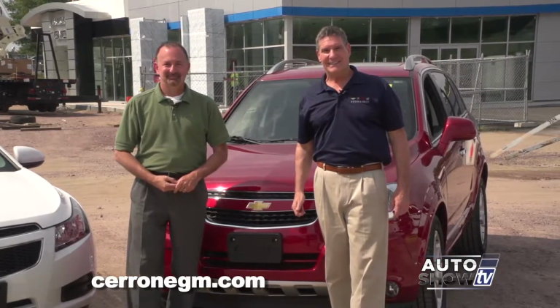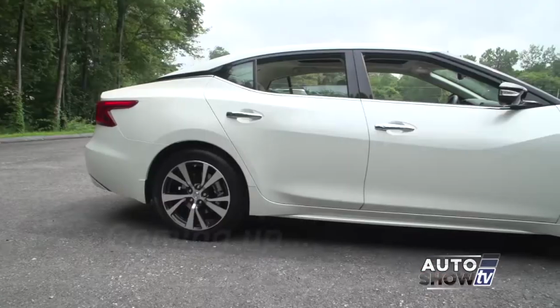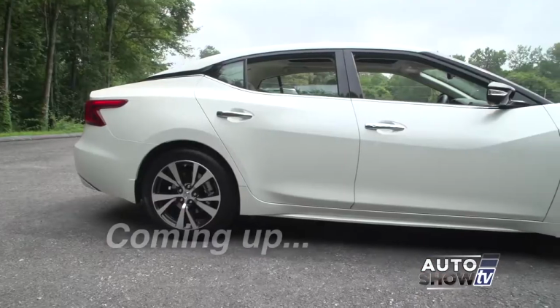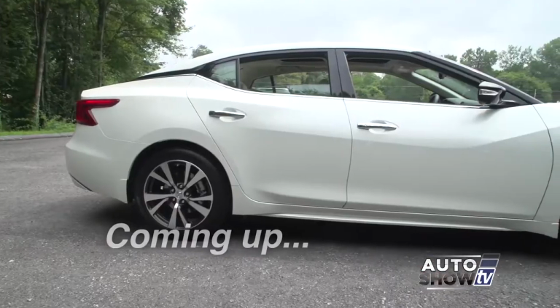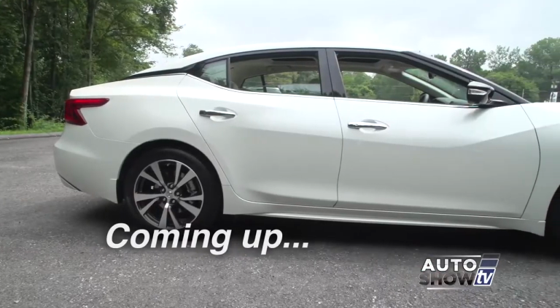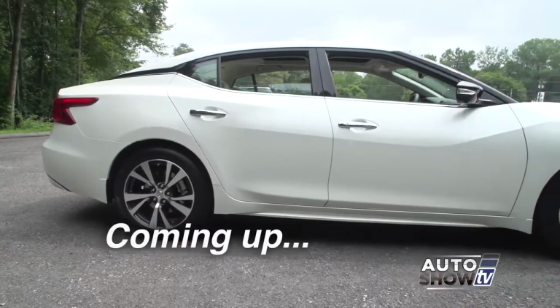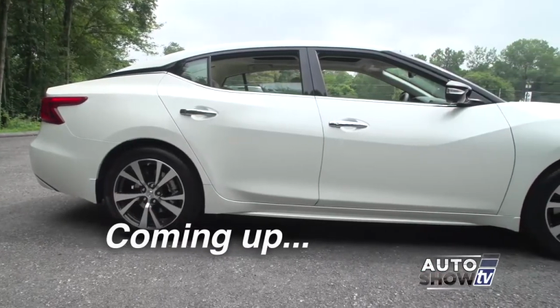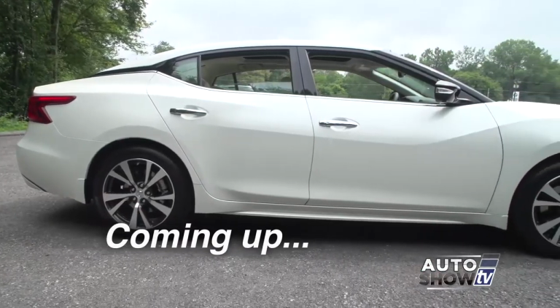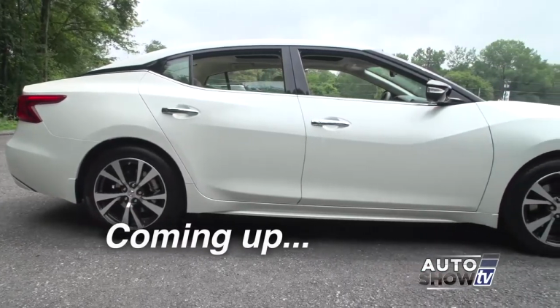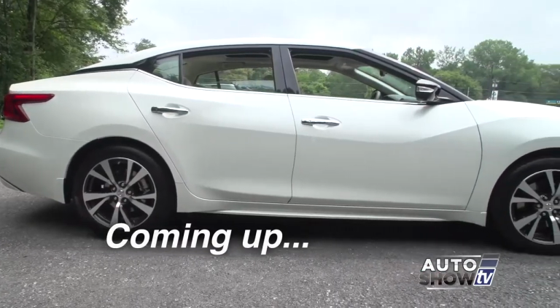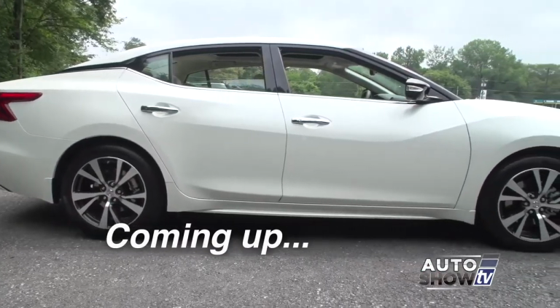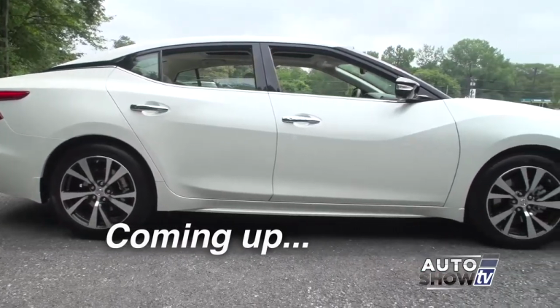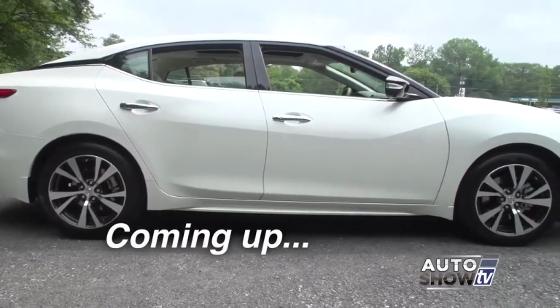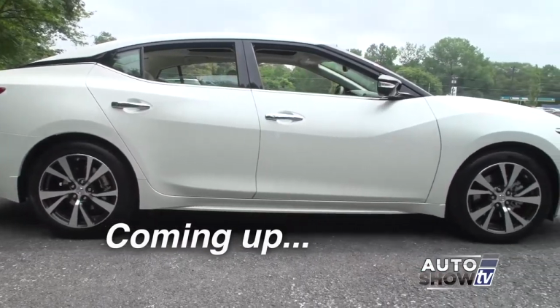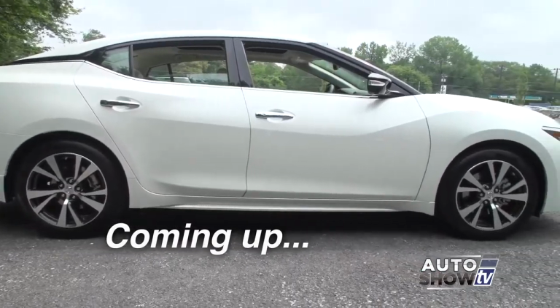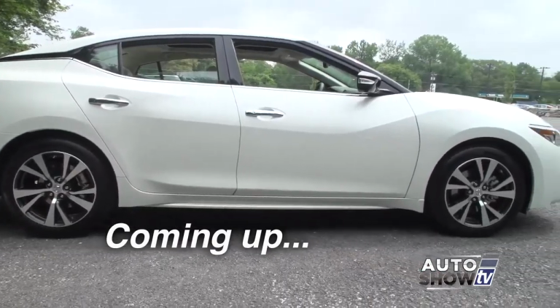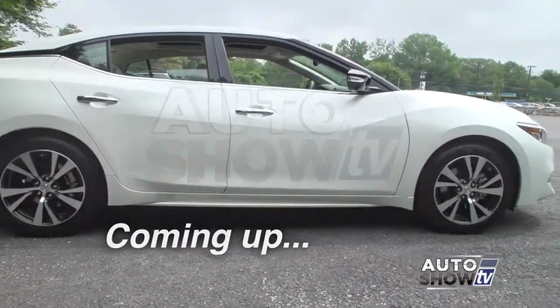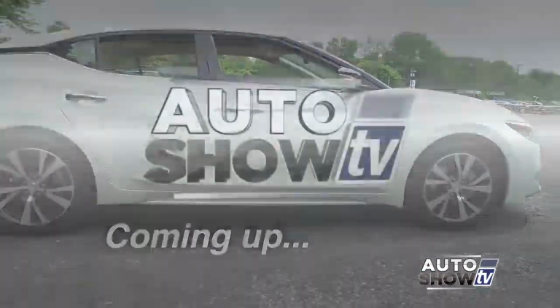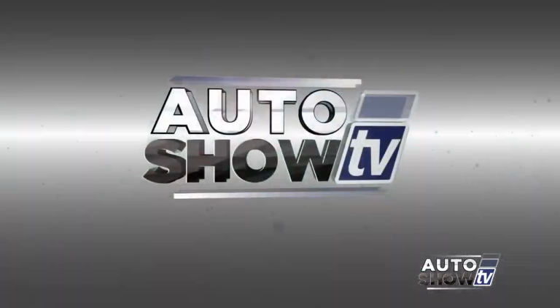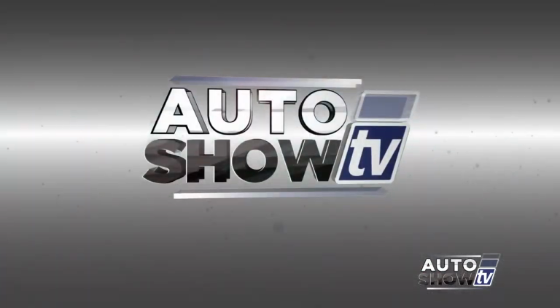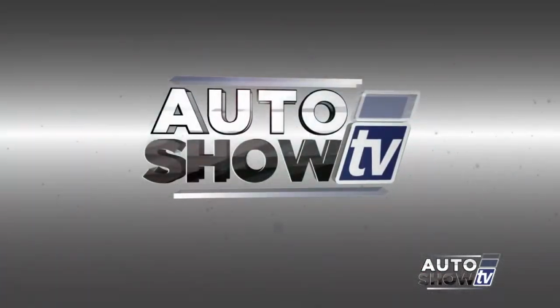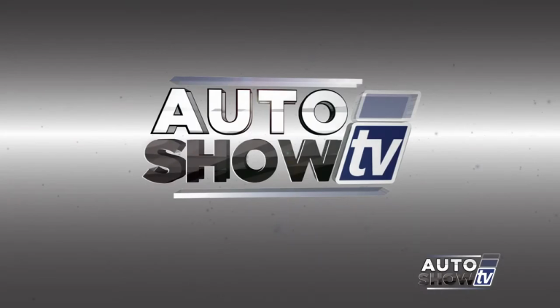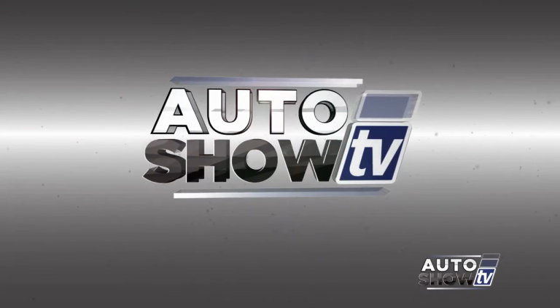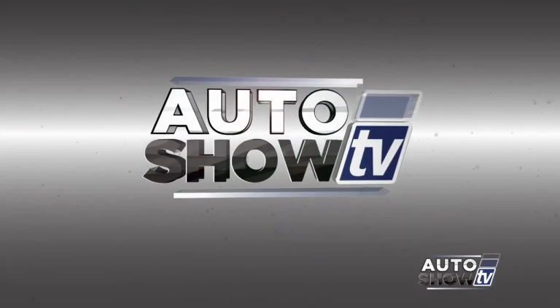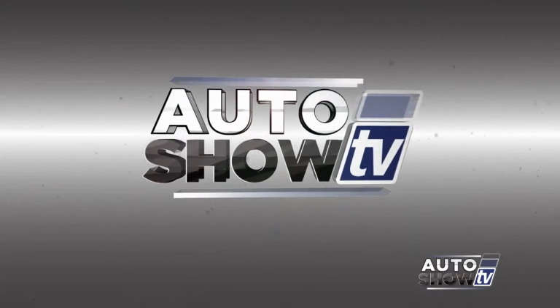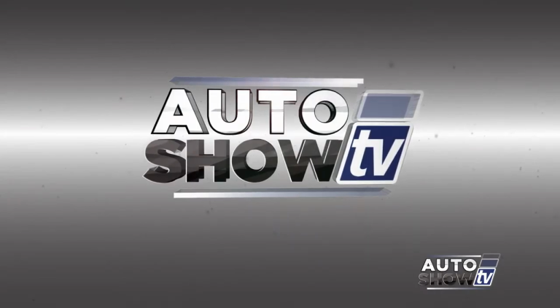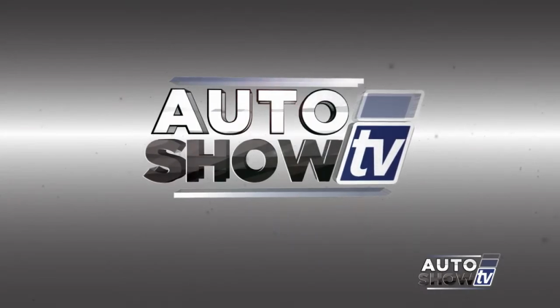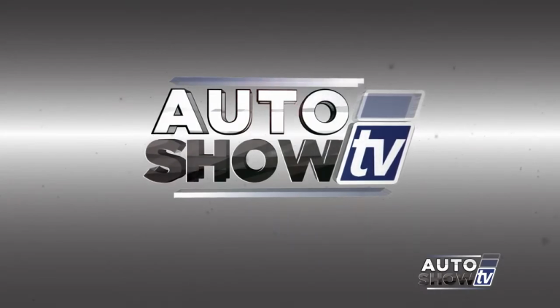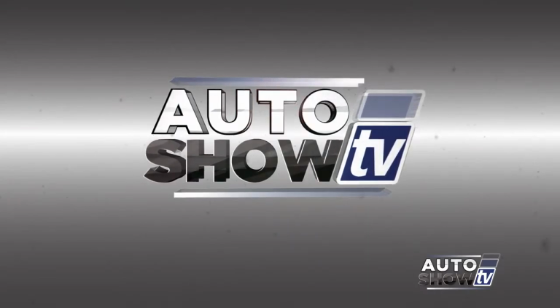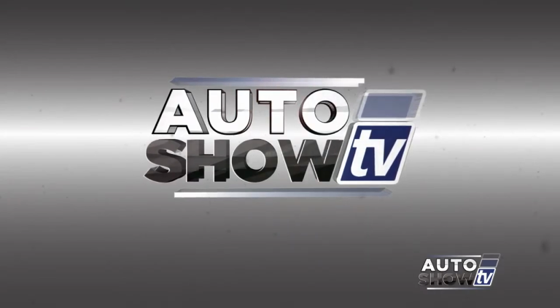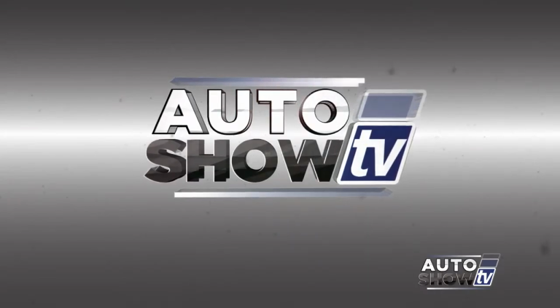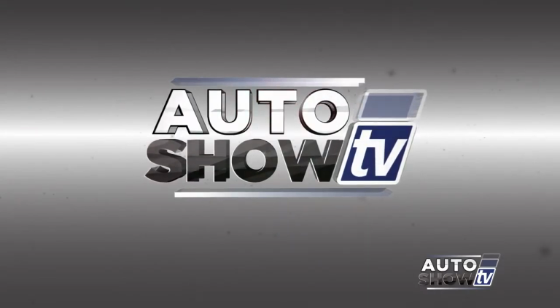Next up, we present the 2016 Nissan Maxima. You're watching Auto Show TV.